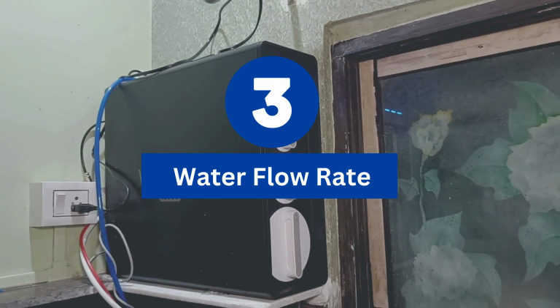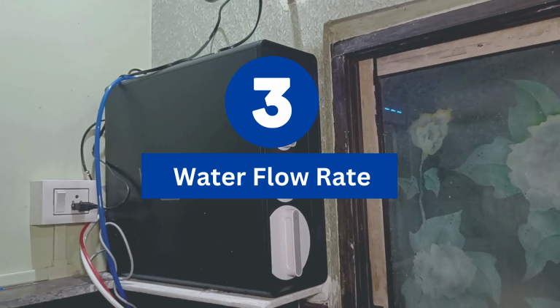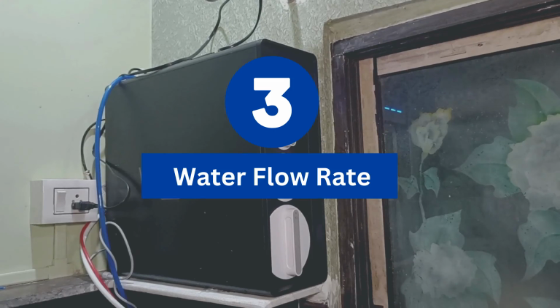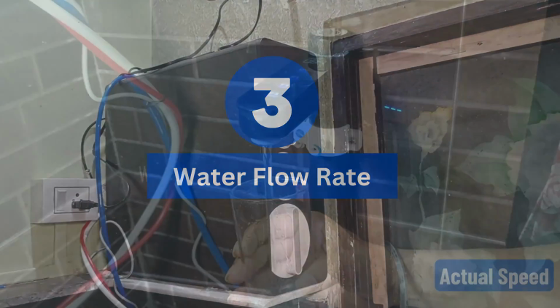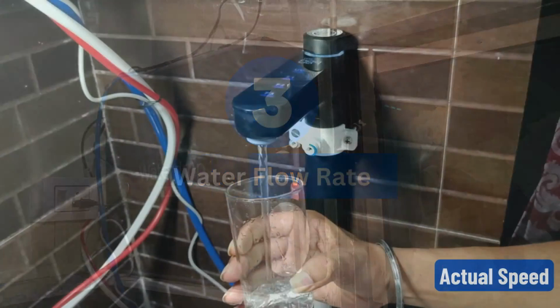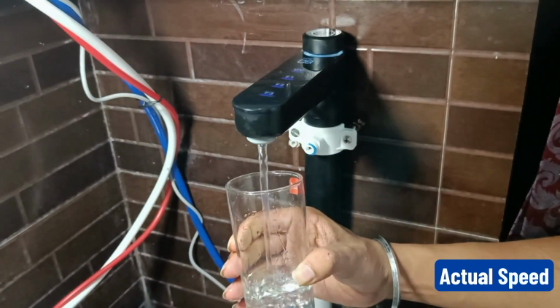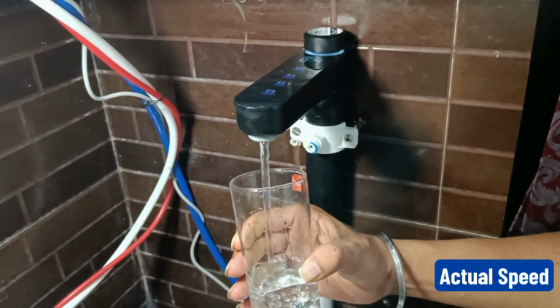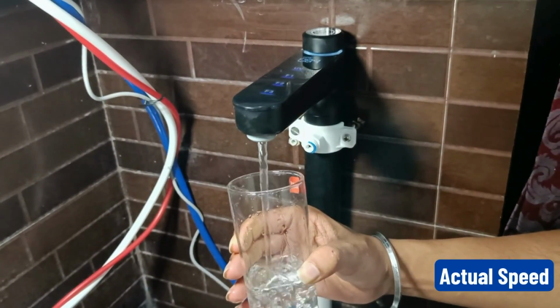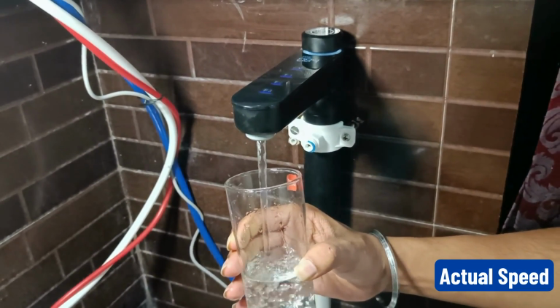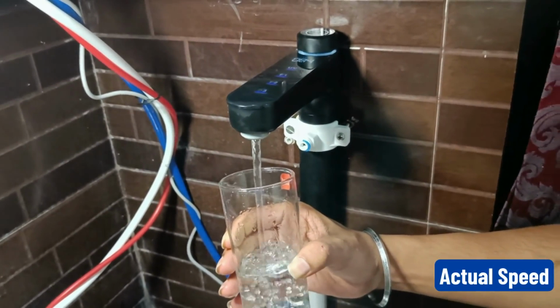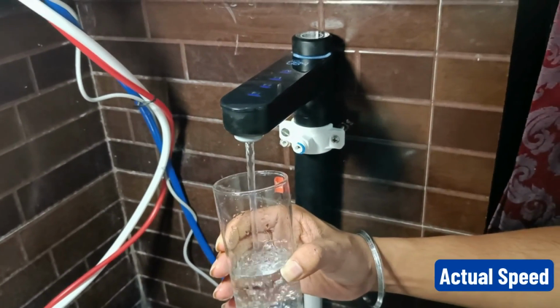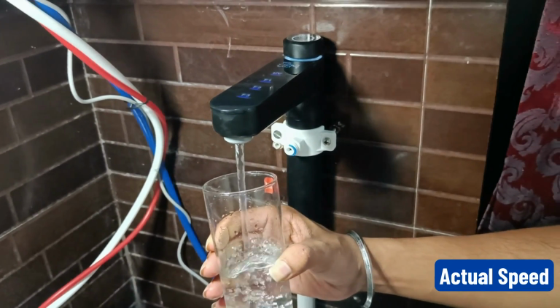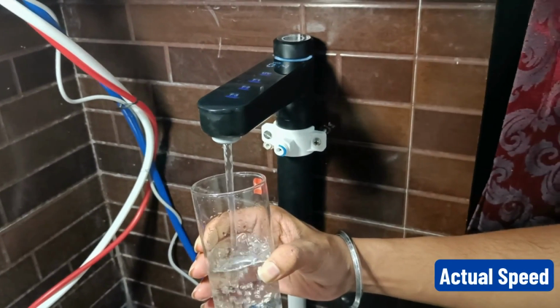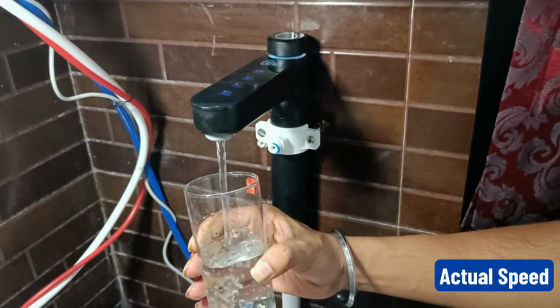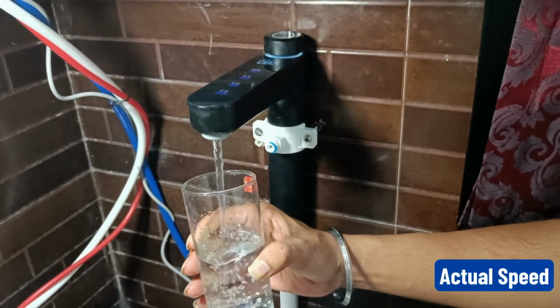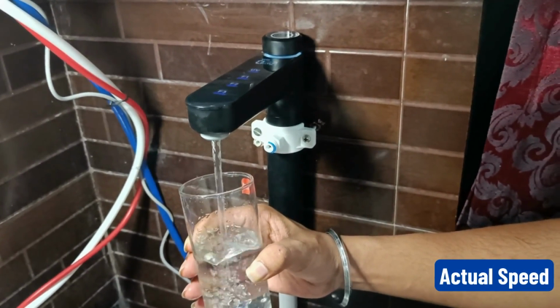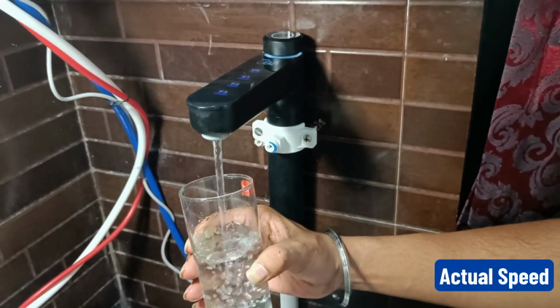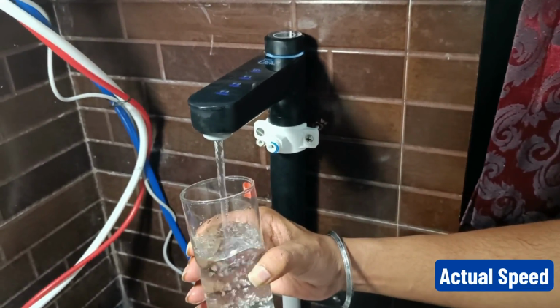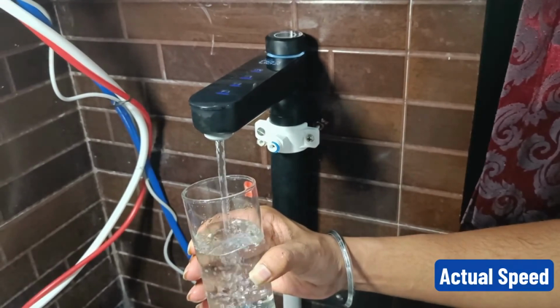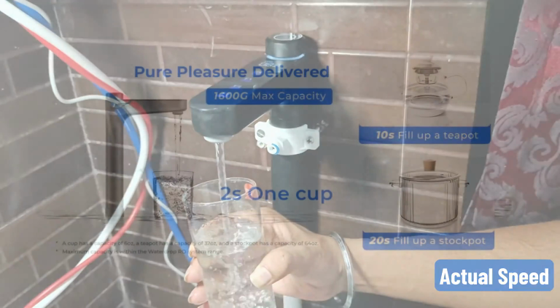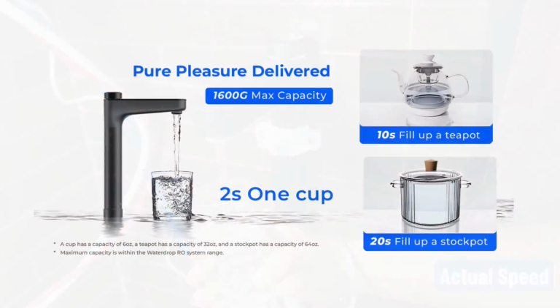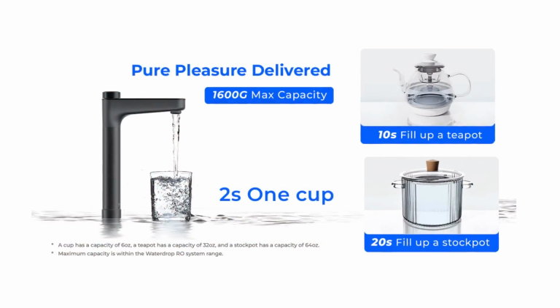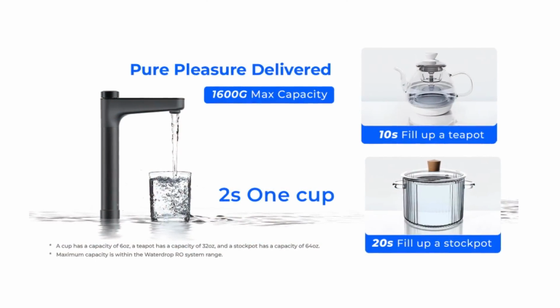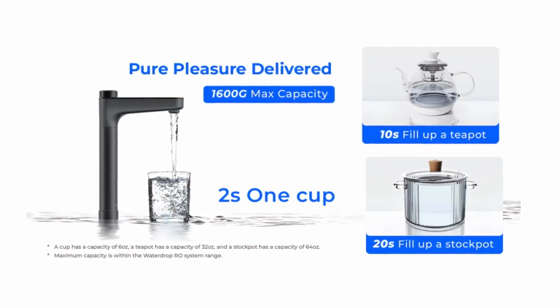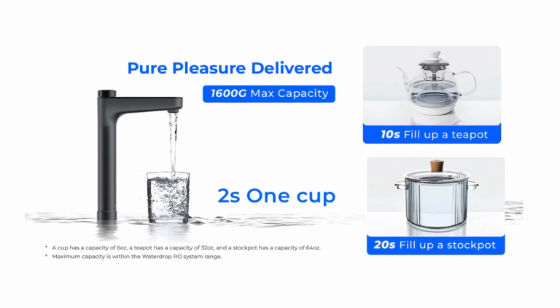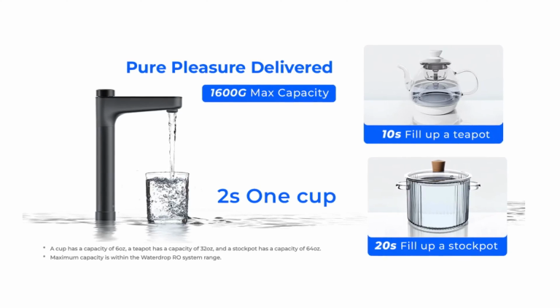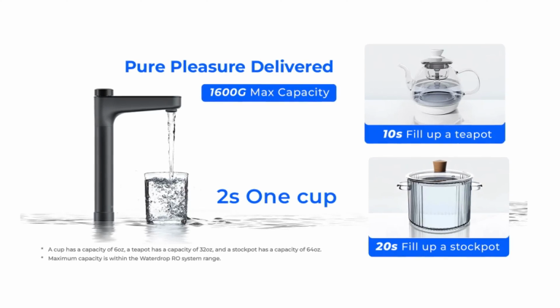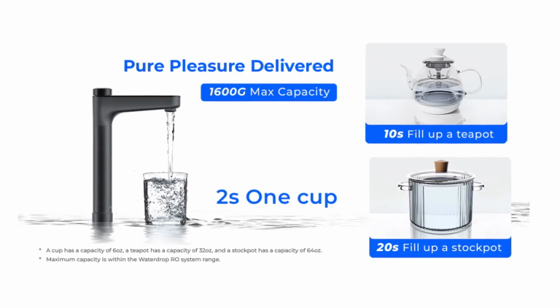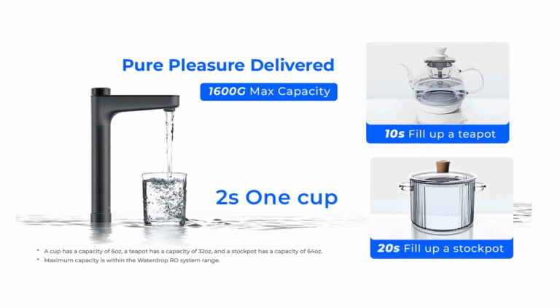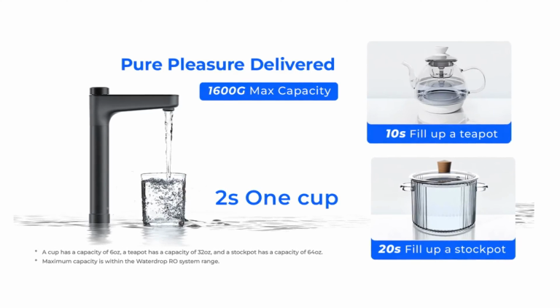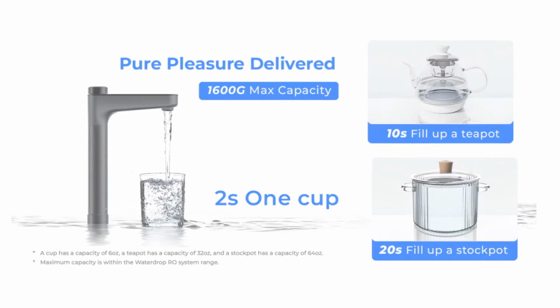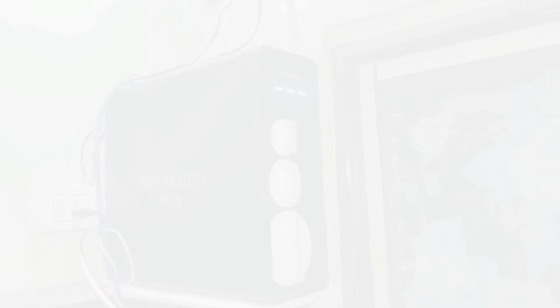Next is water flow rate. With the X16, you can fill a glass of water in 2 seconds, a teapot in 10 seconds, and a glass bowl in 20 seconds.